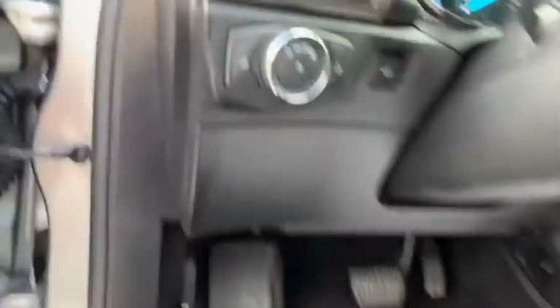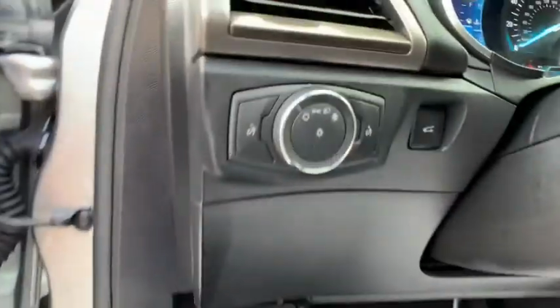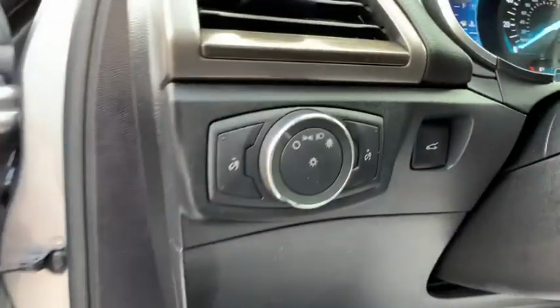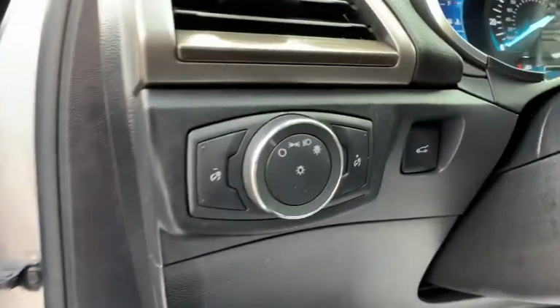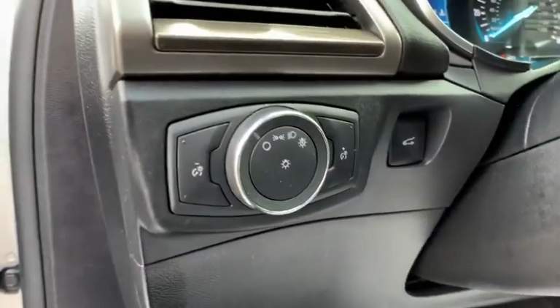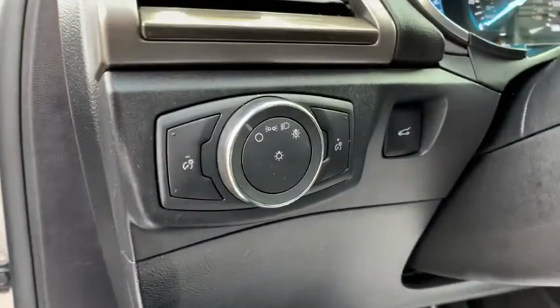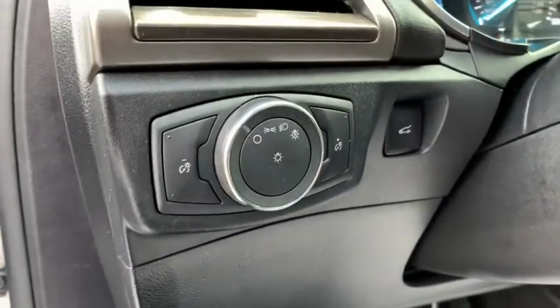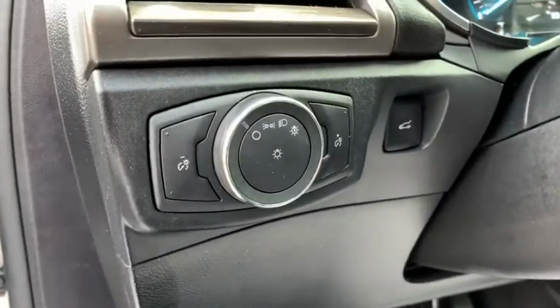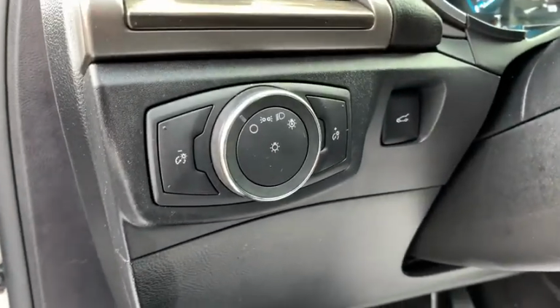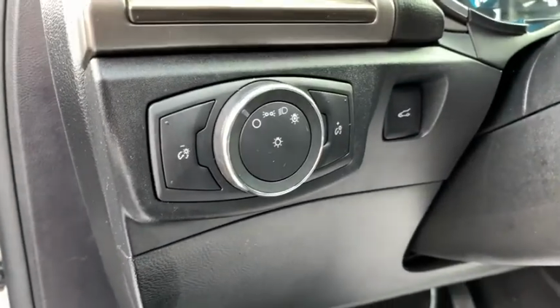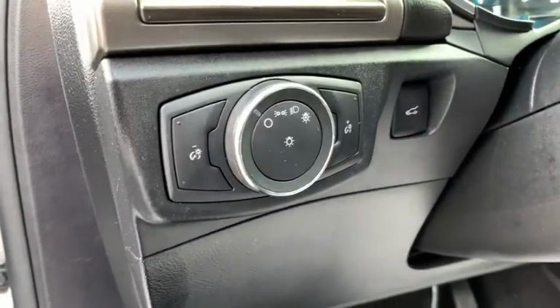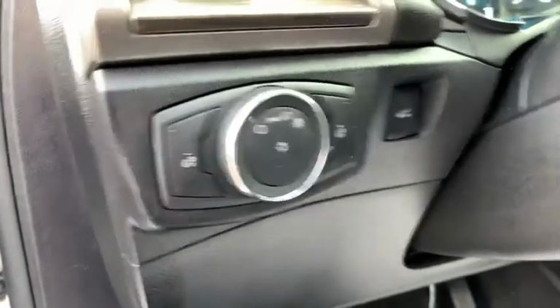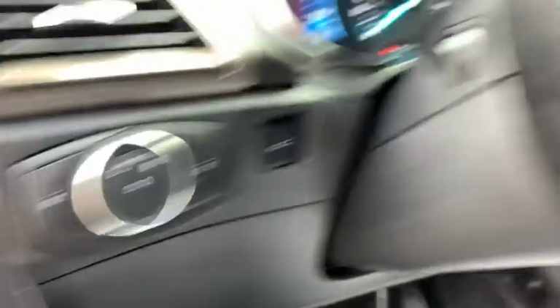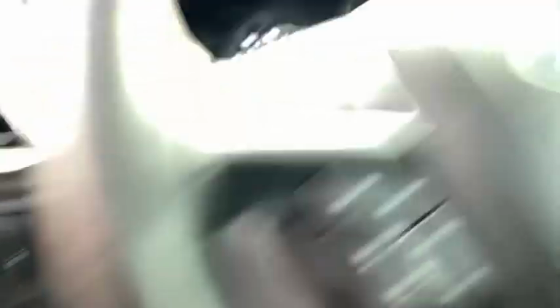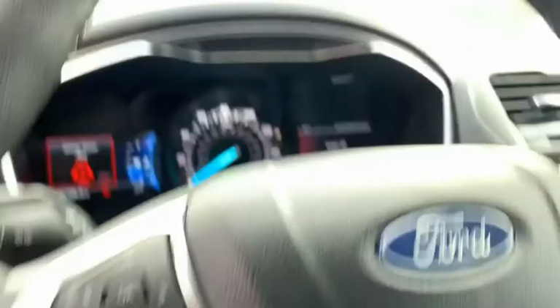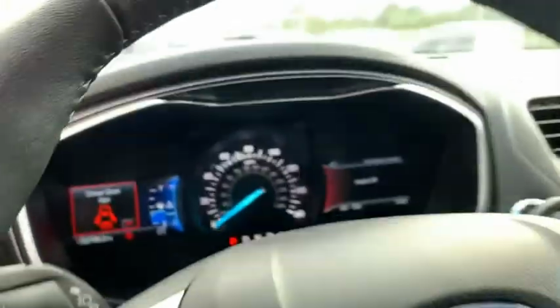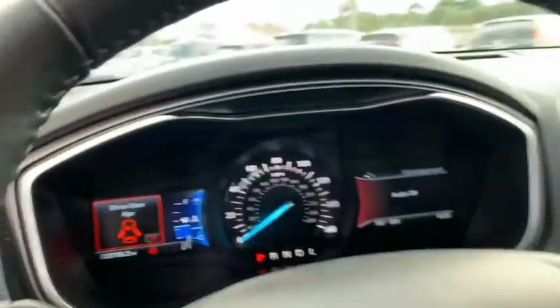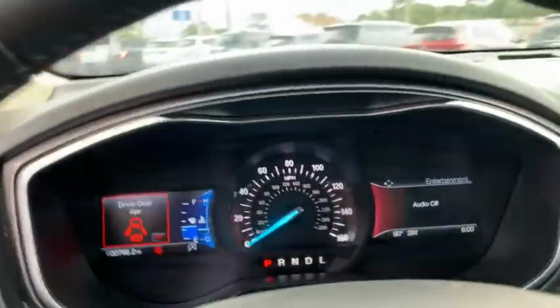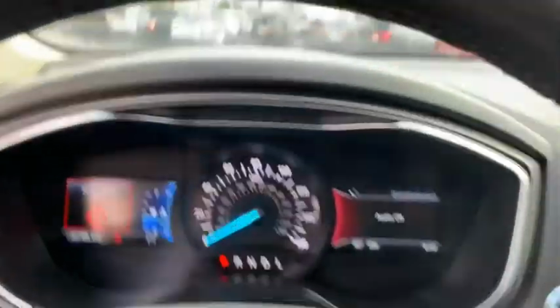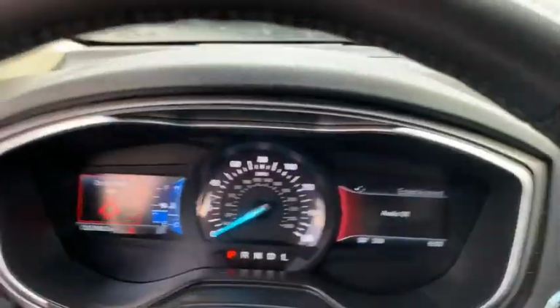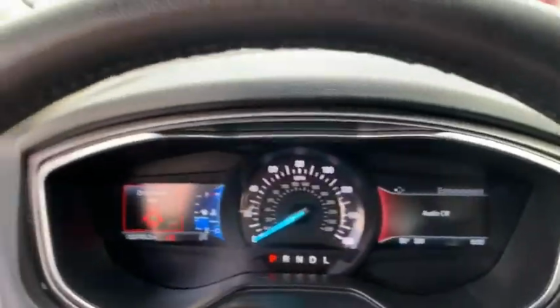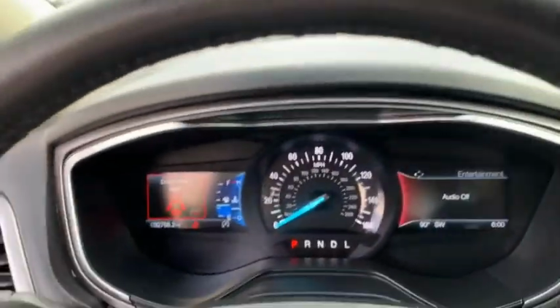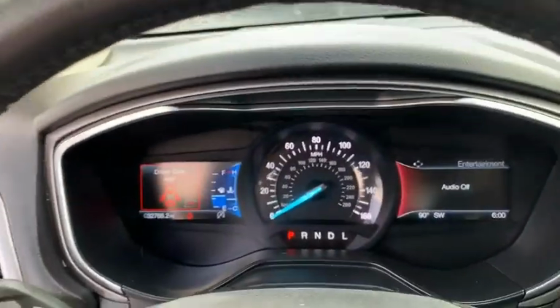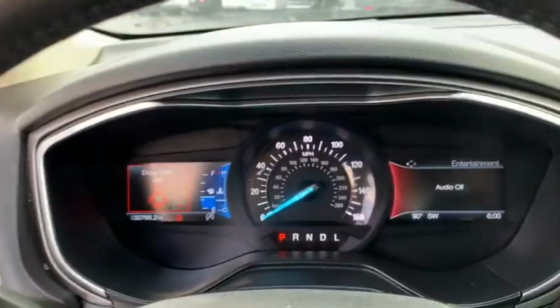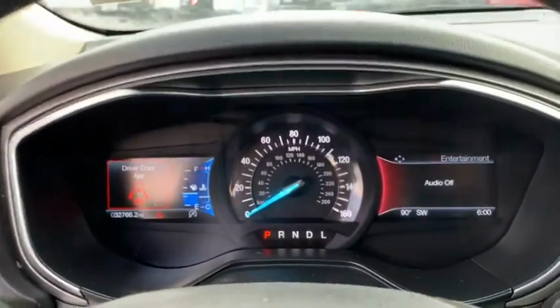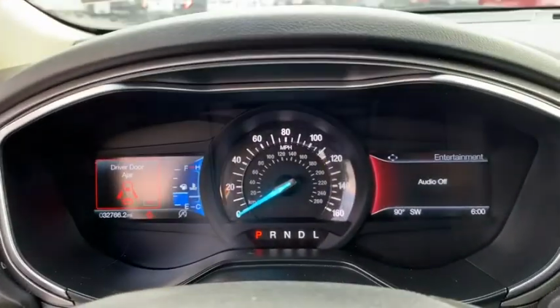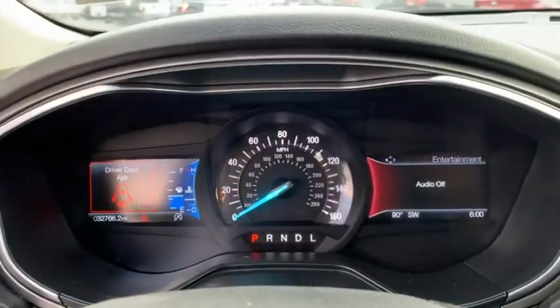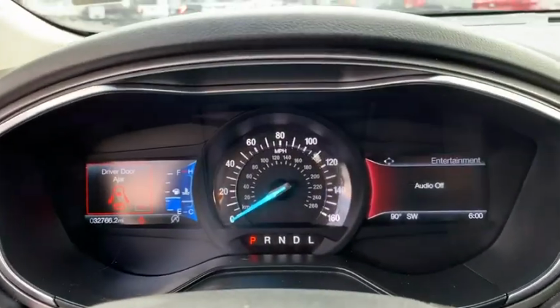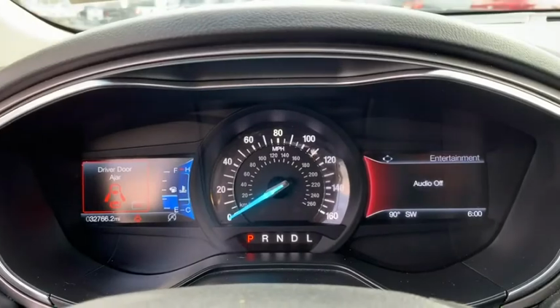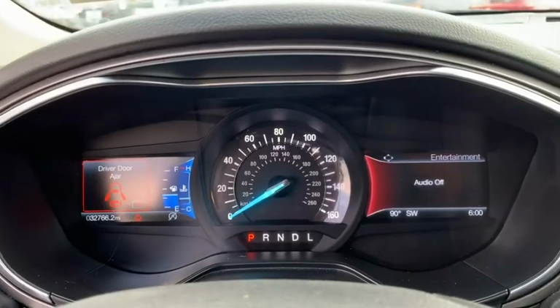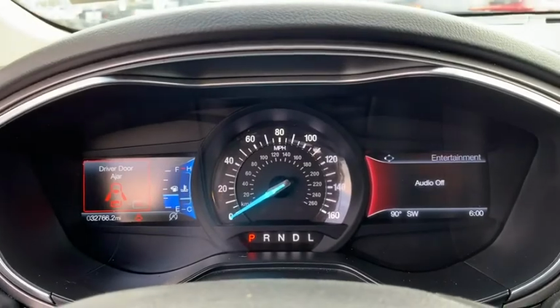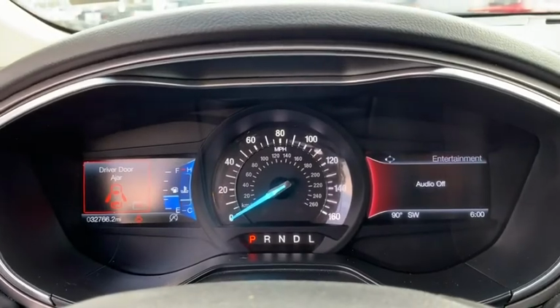Keyless start, four-wheel disc brakes, aluminum wheels, auto-dimming rear-view mirror.